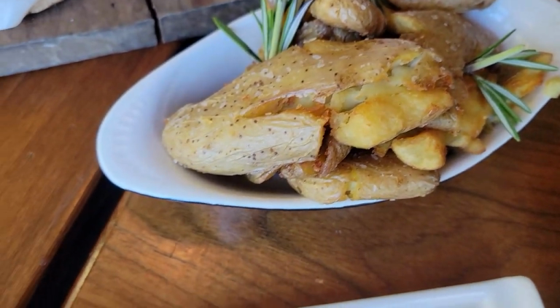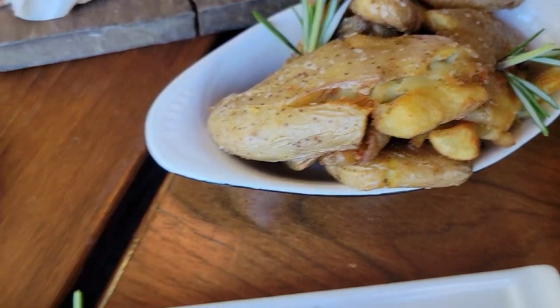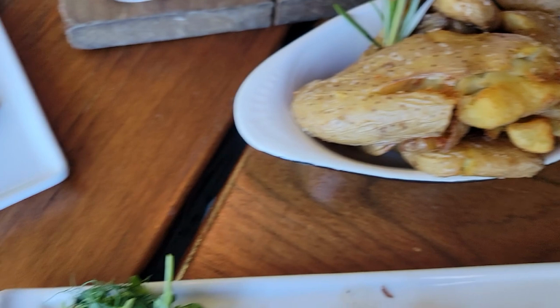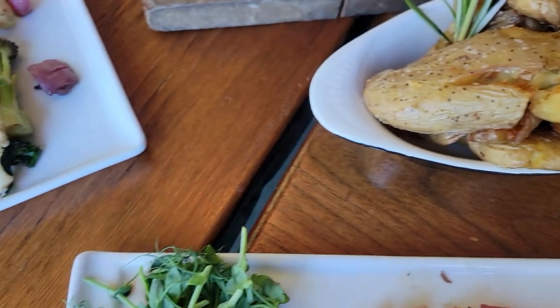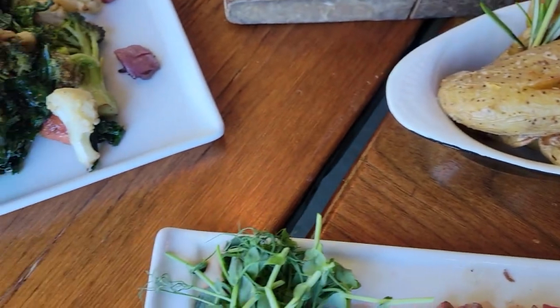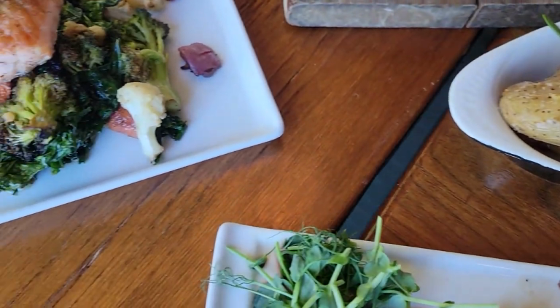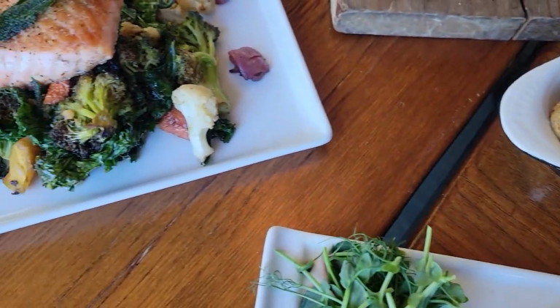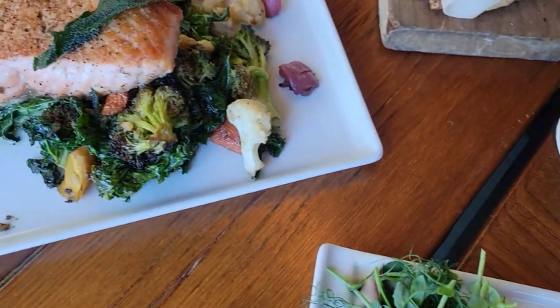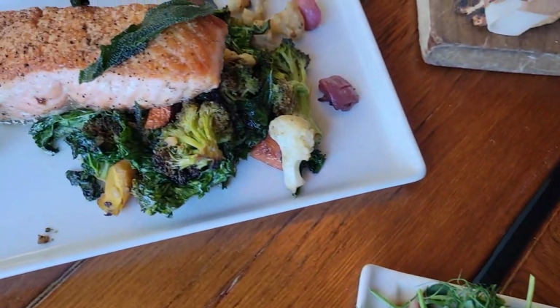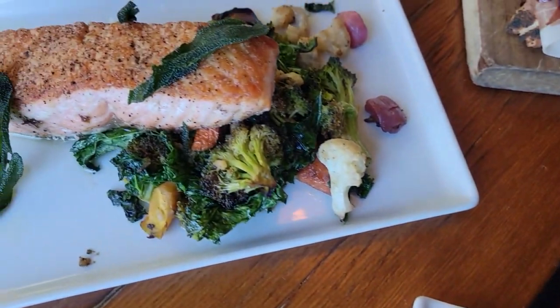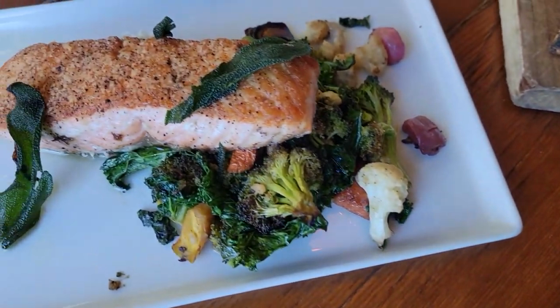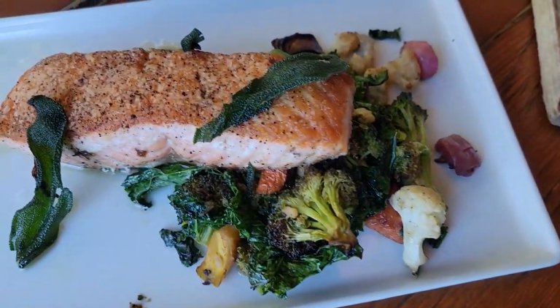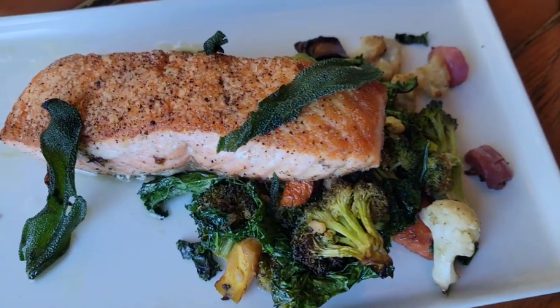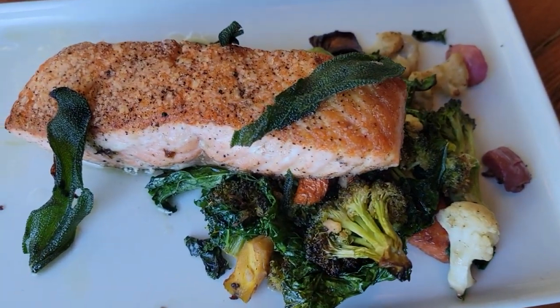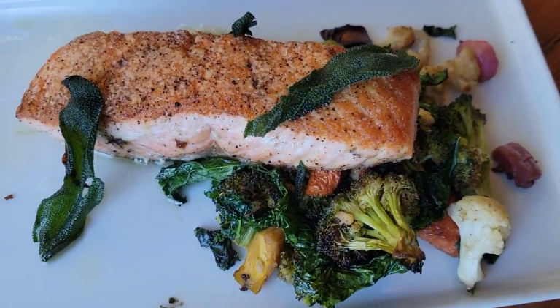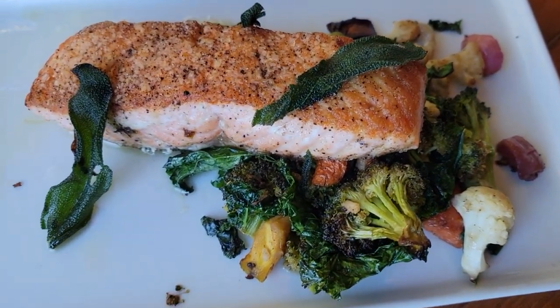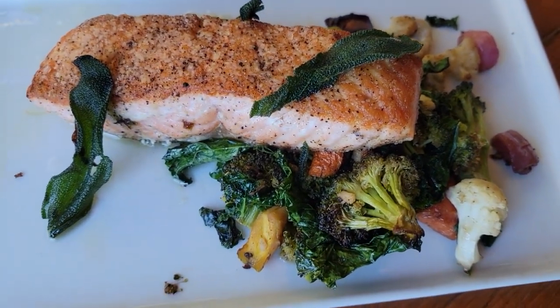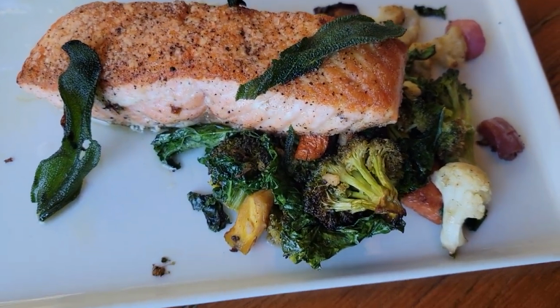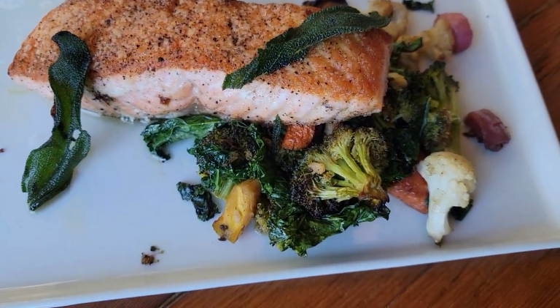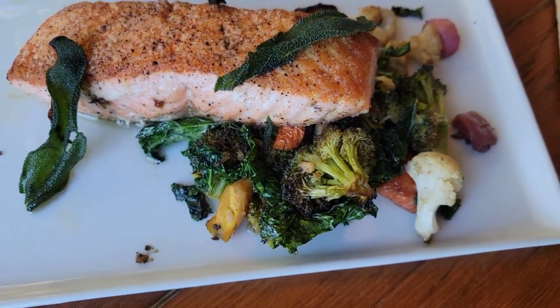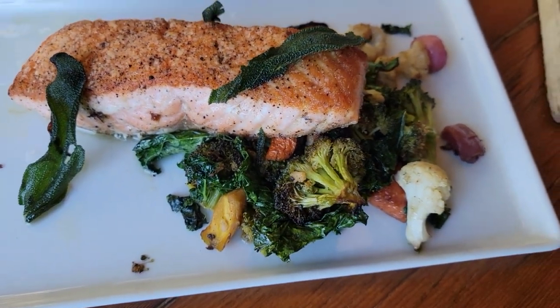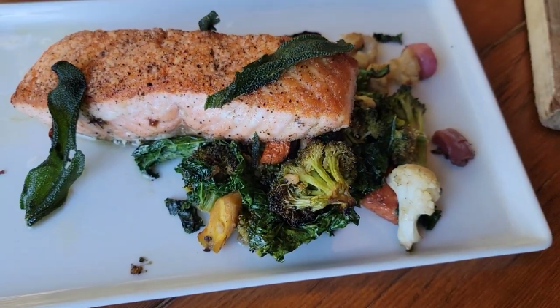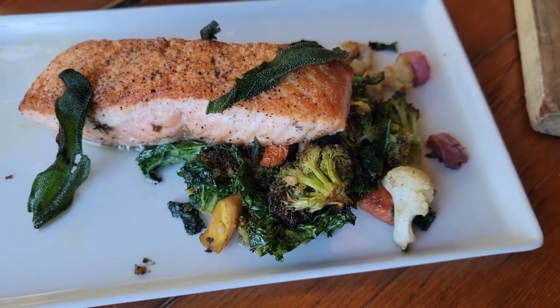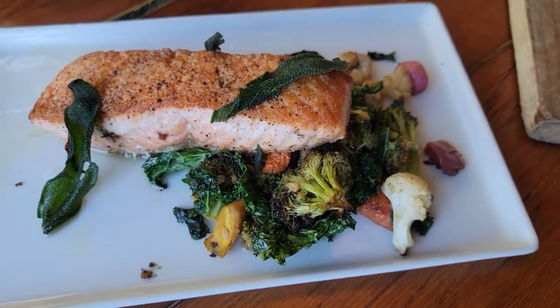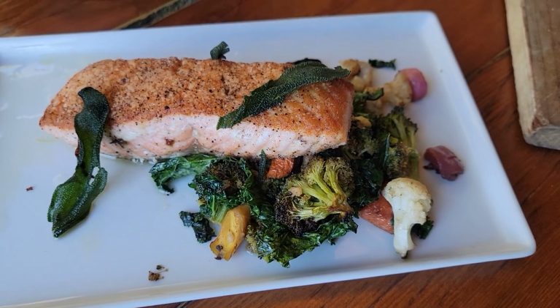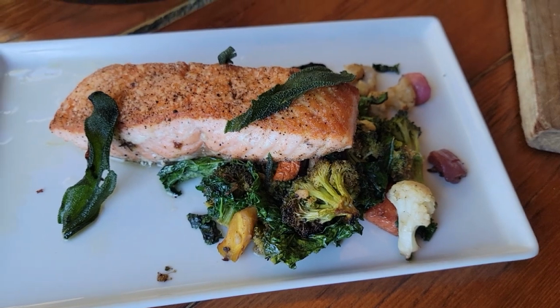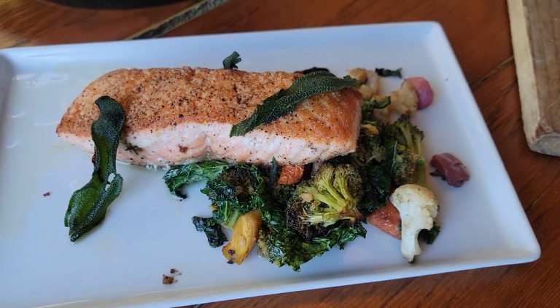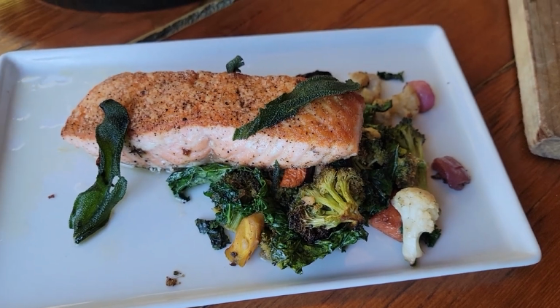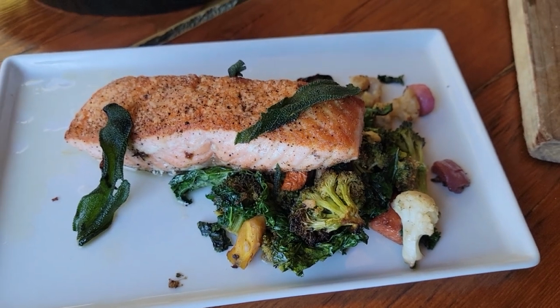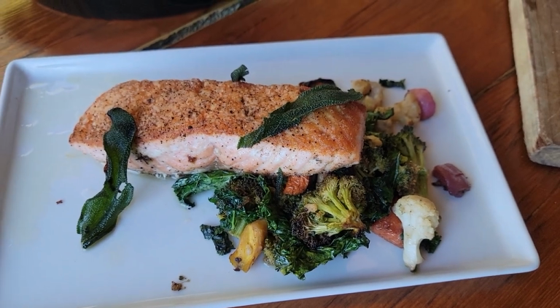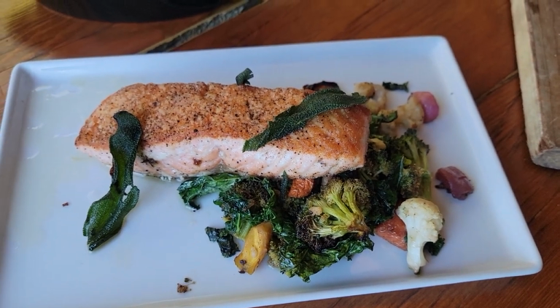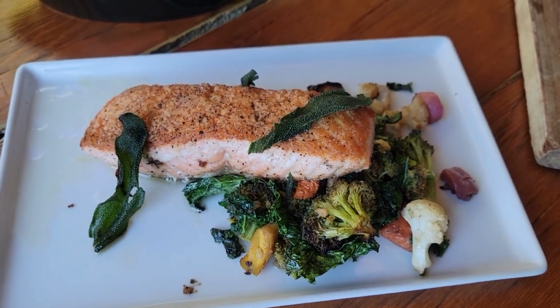Next over here we have our royal salmon. It comes over a farm stand veg, topped with a brown butter sage sauce and a little crispy sage on top.